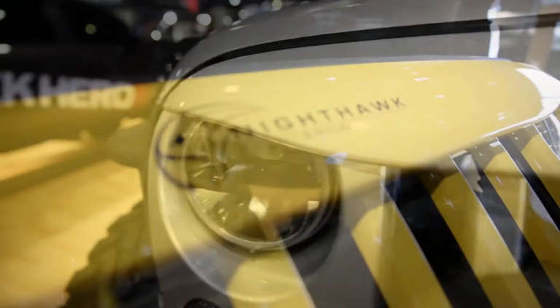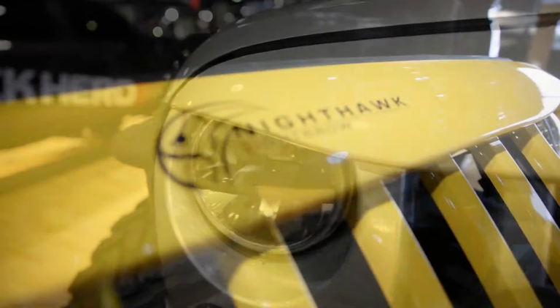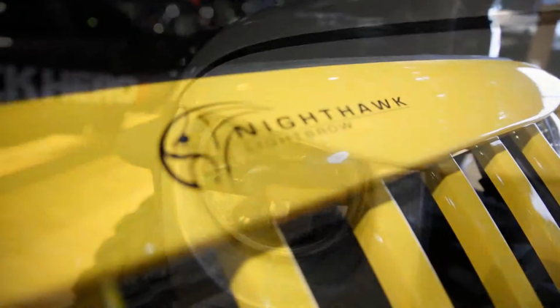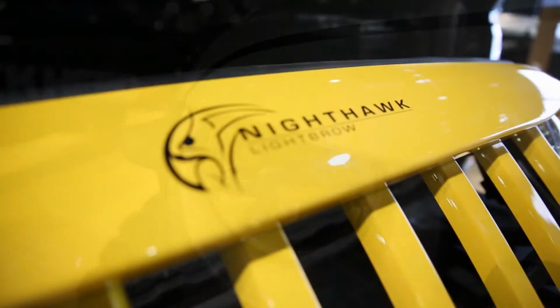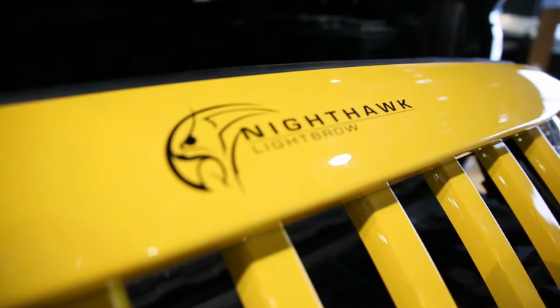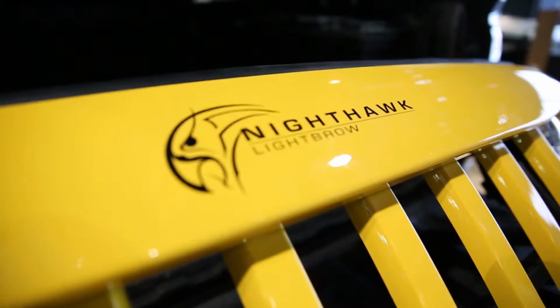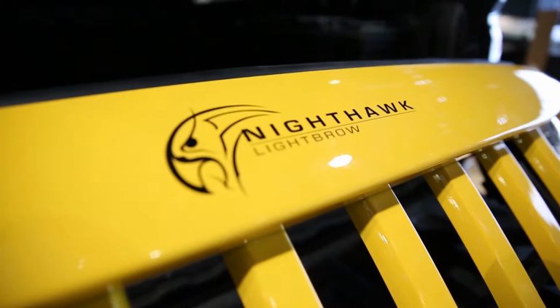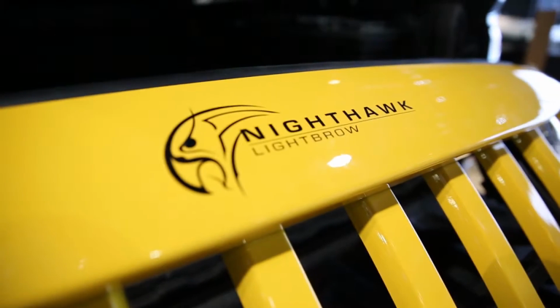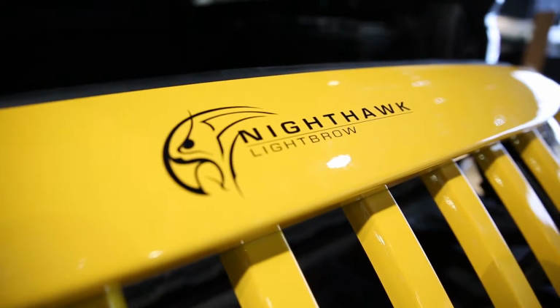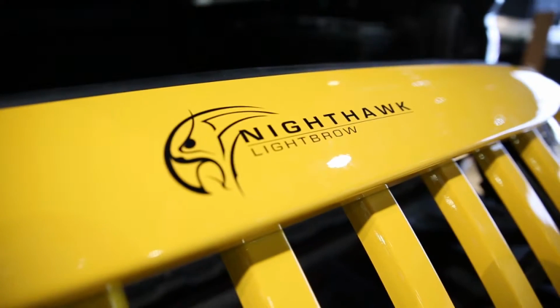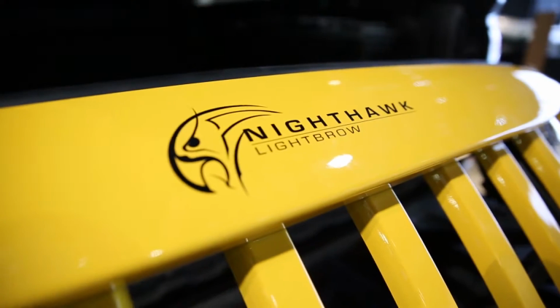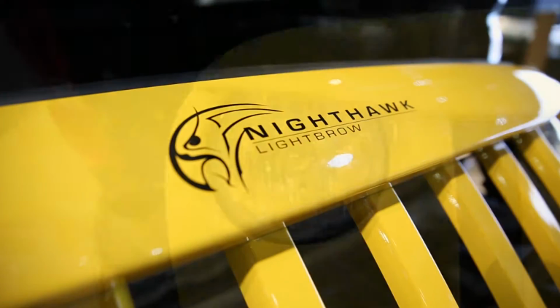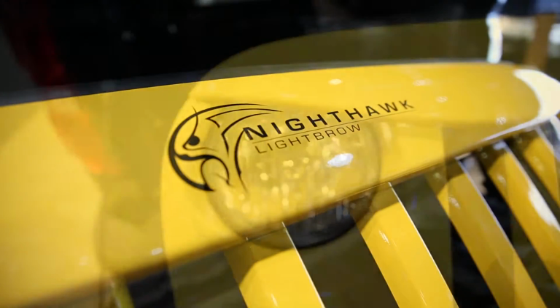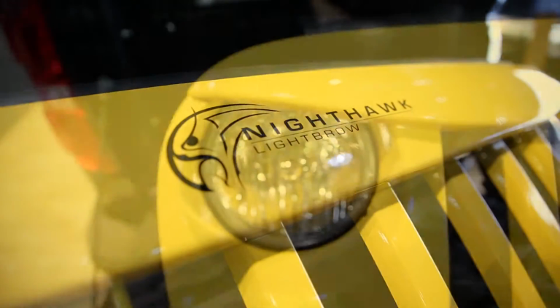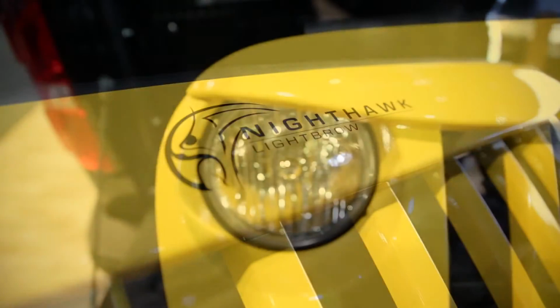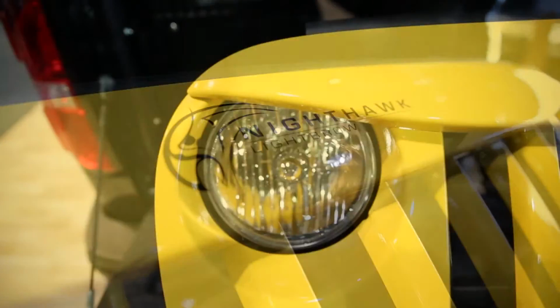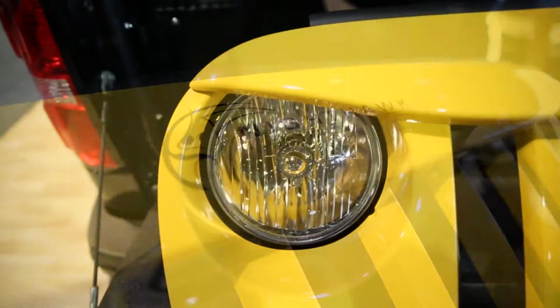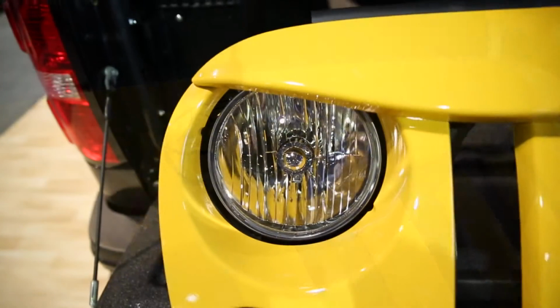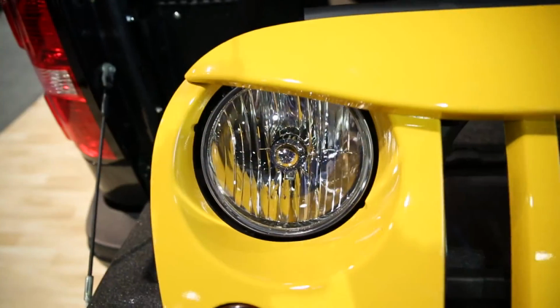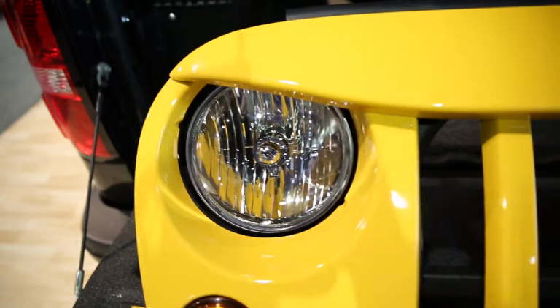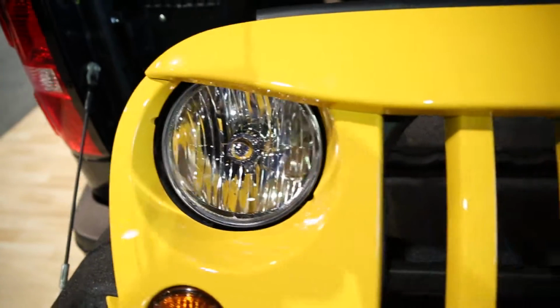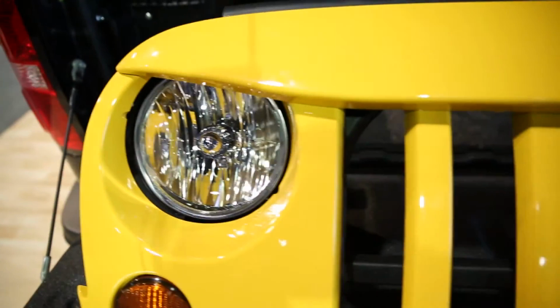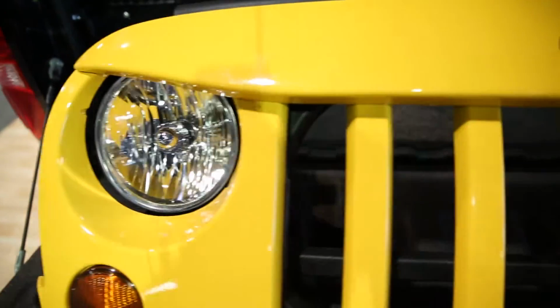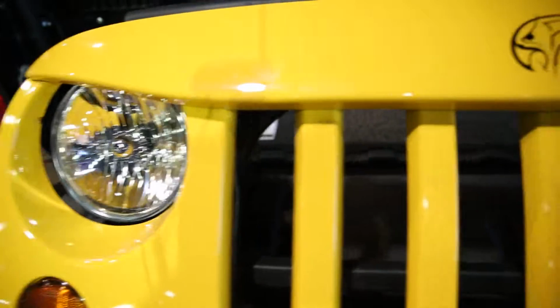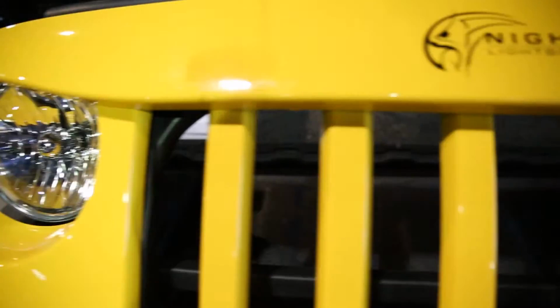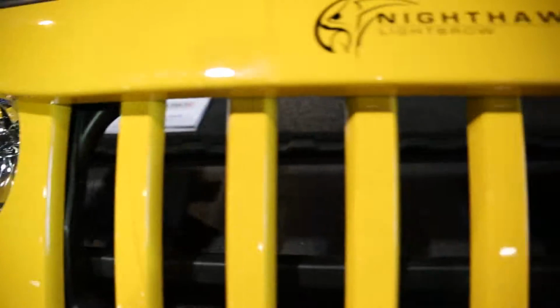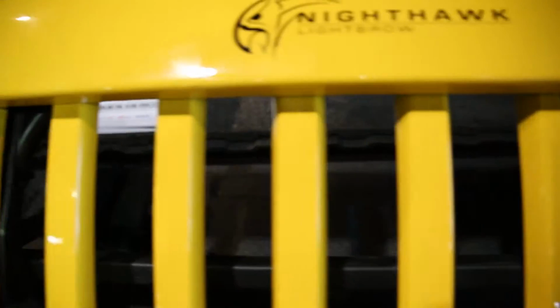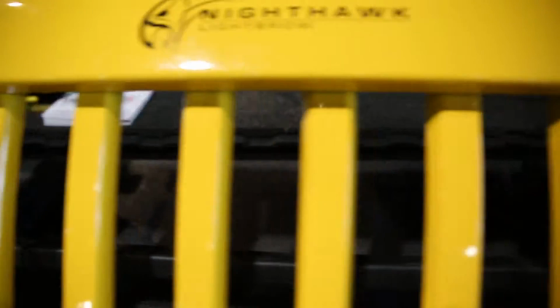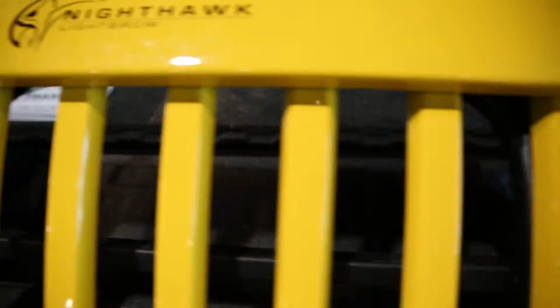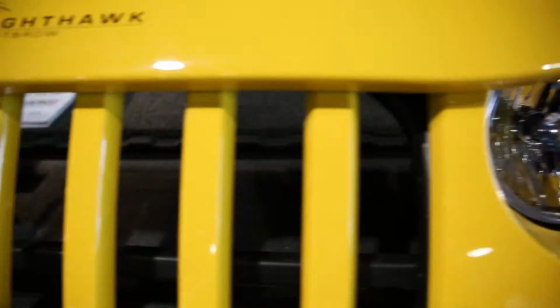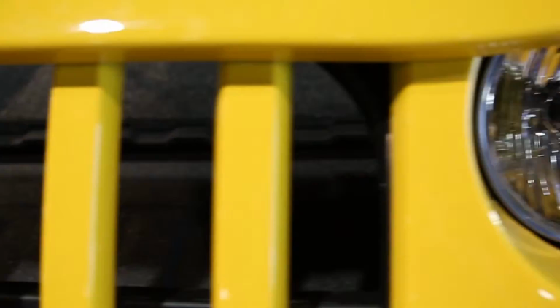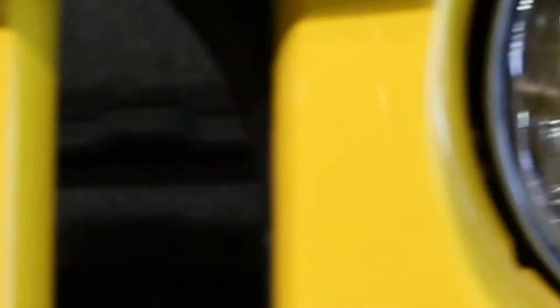The Nighthawk Lightbrow is sleek, low profile, and downright sexy. It takes you from stock to not.